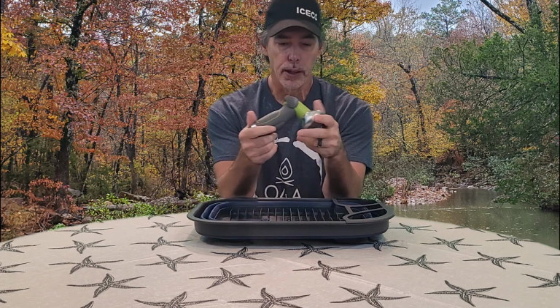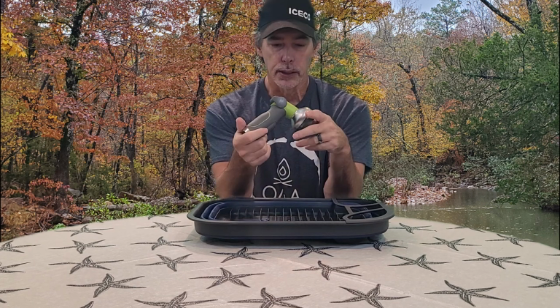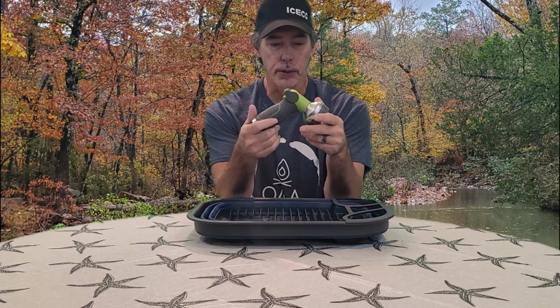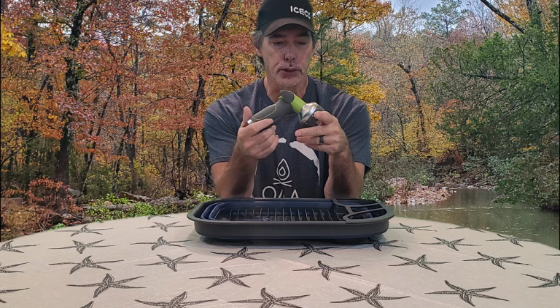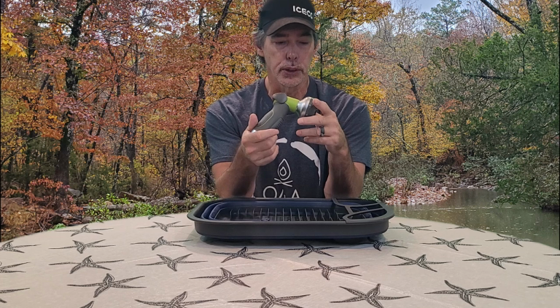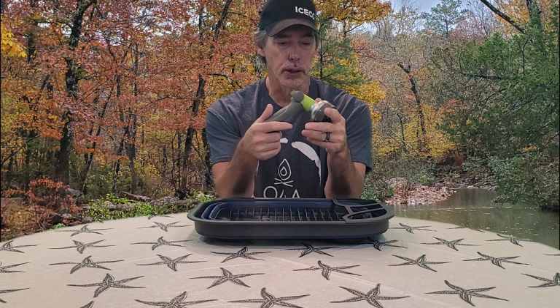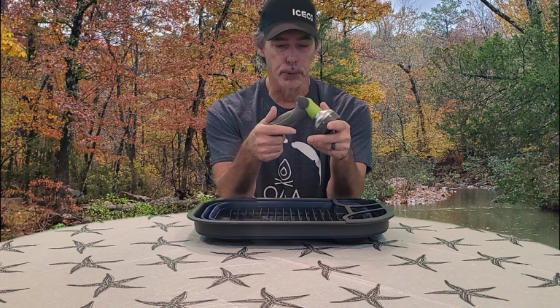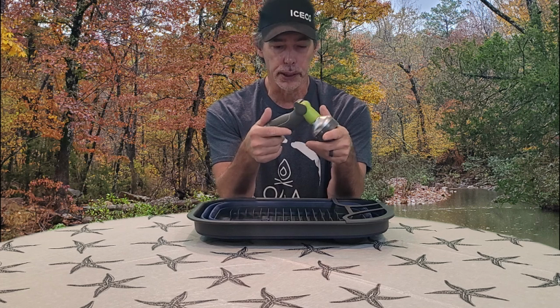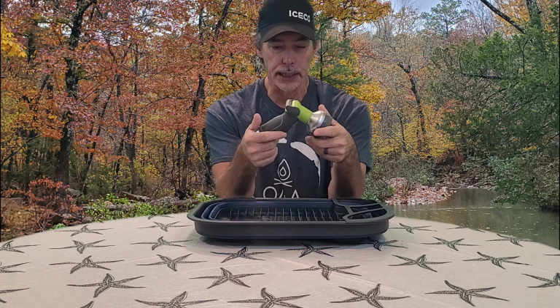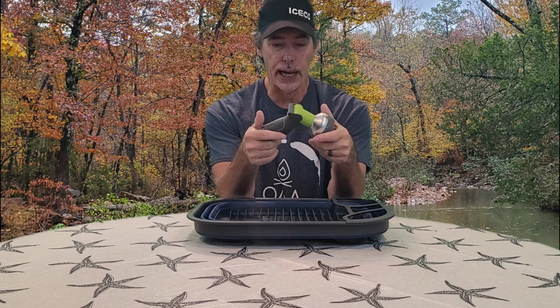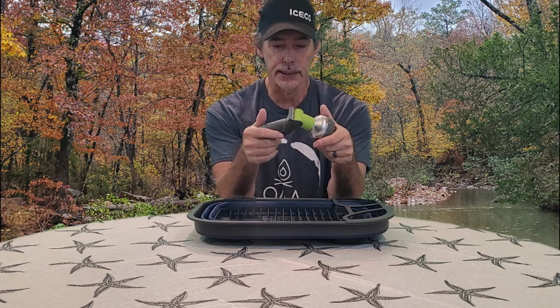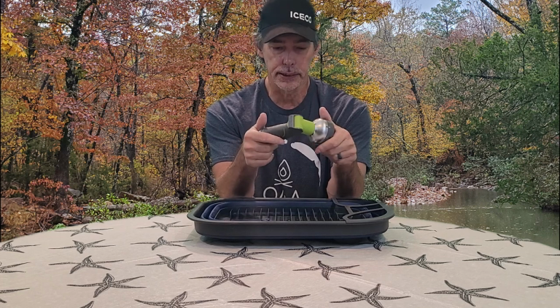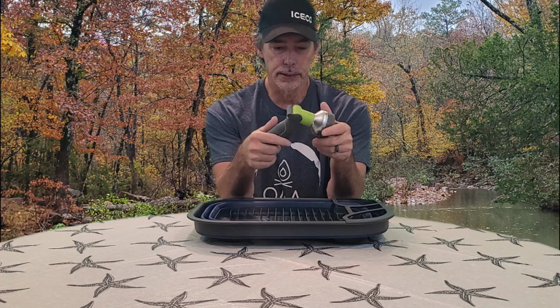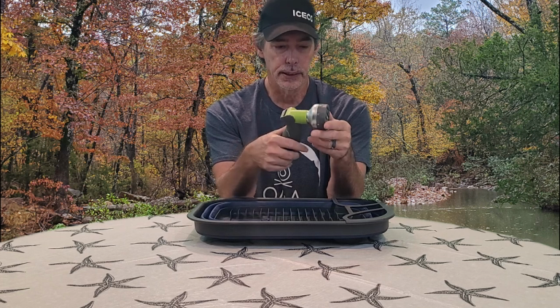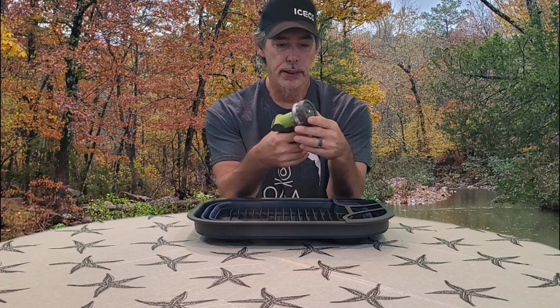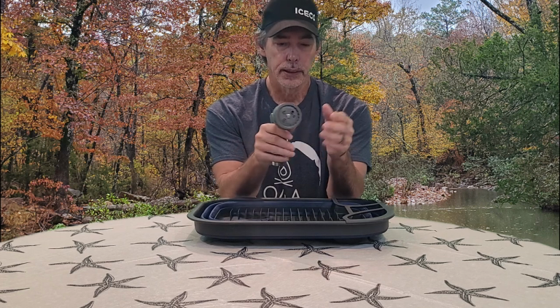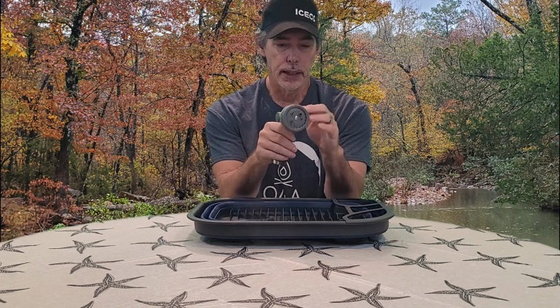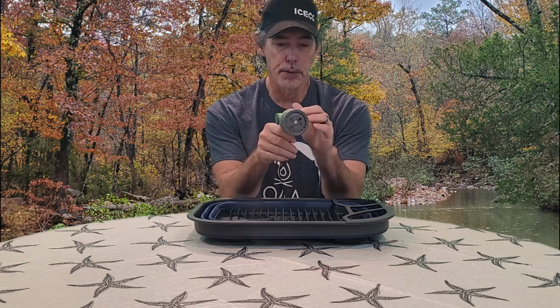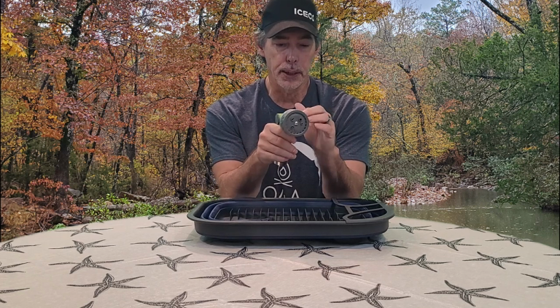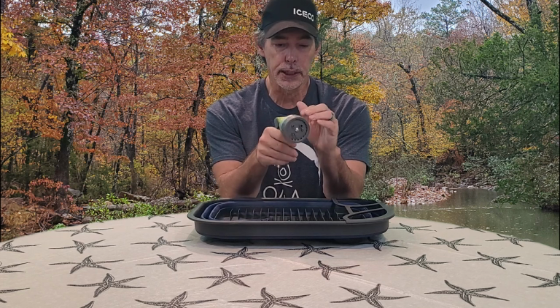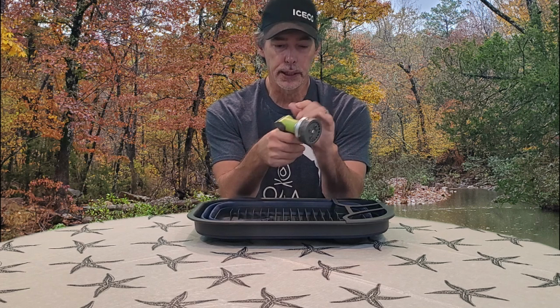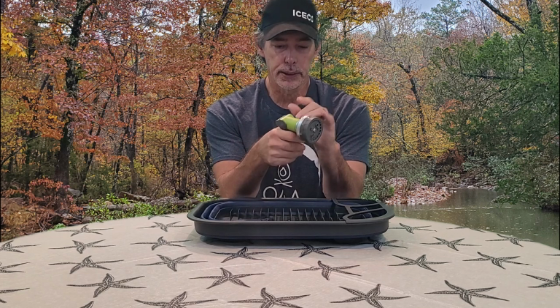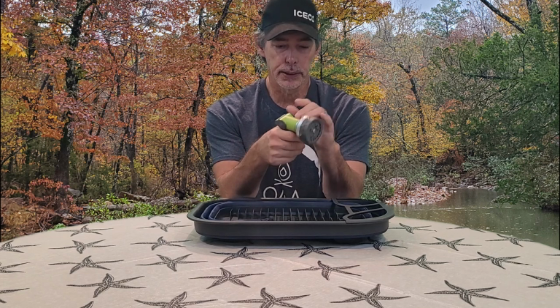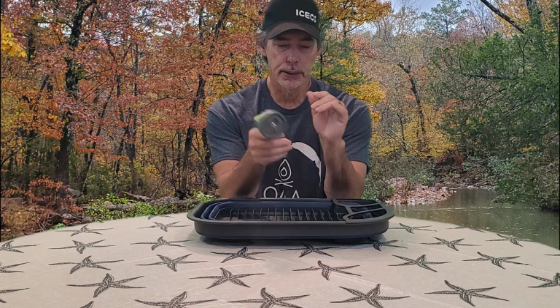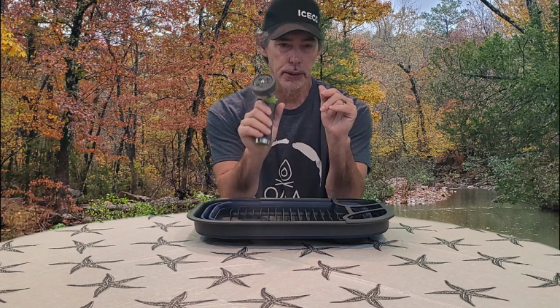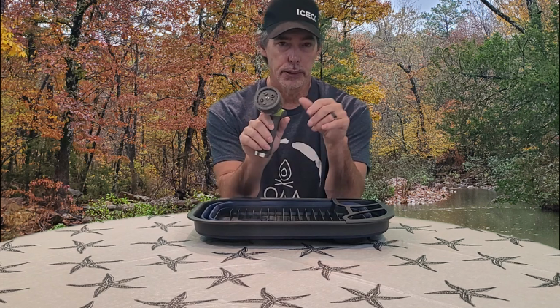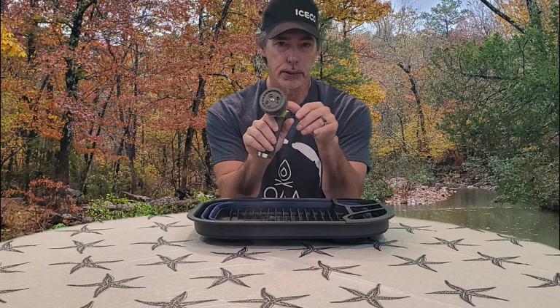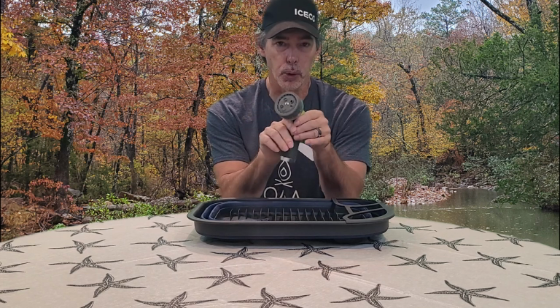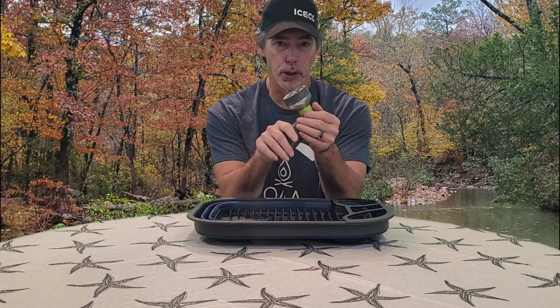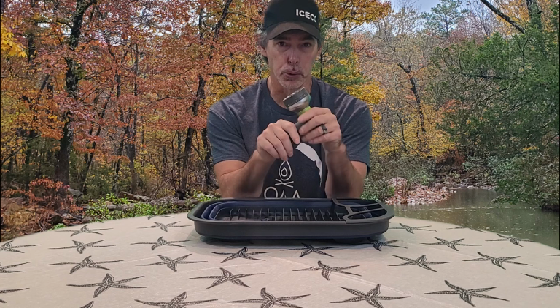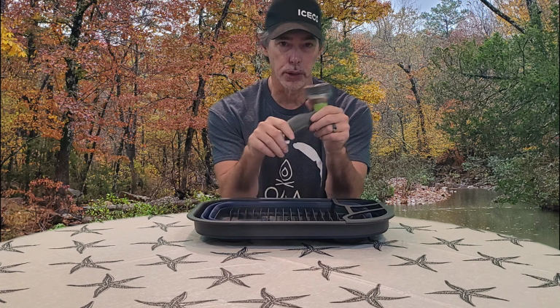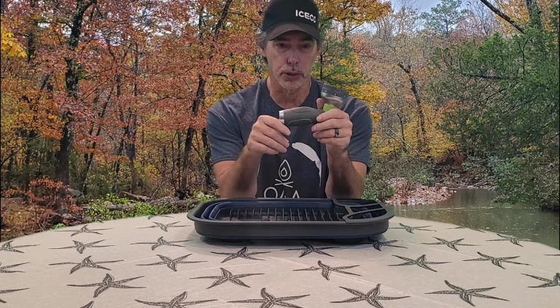This is a really nice, heavy-made water hose nozzle.